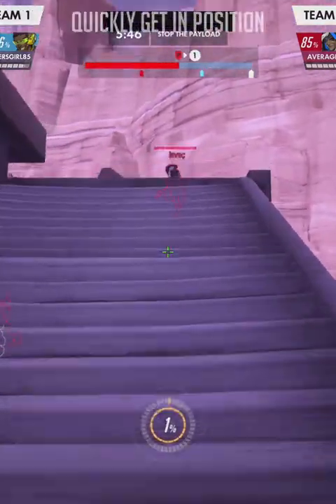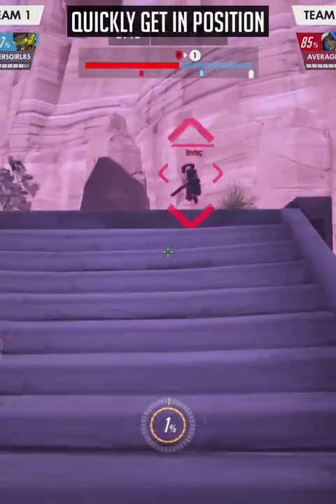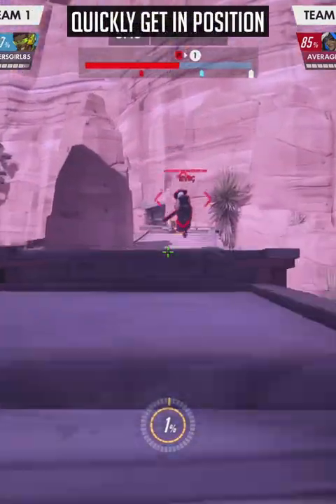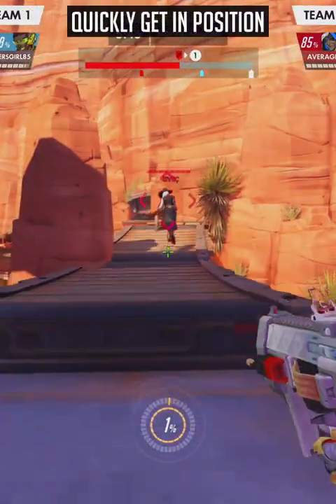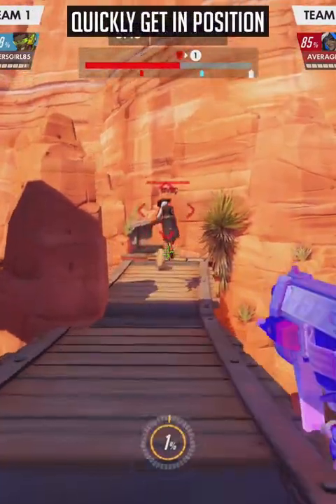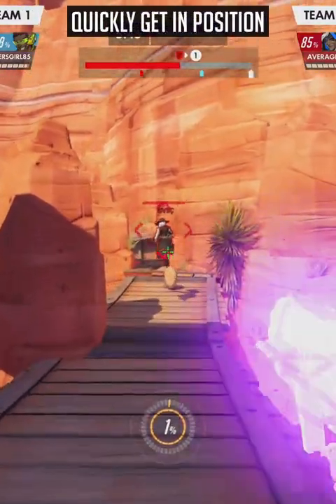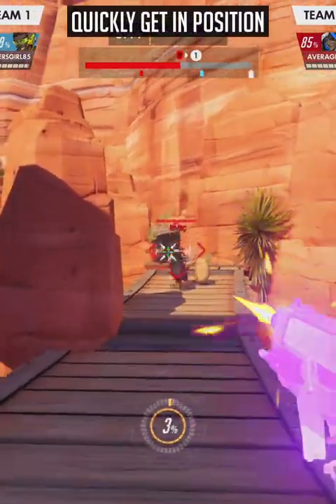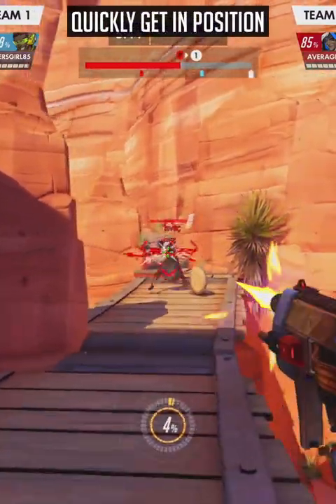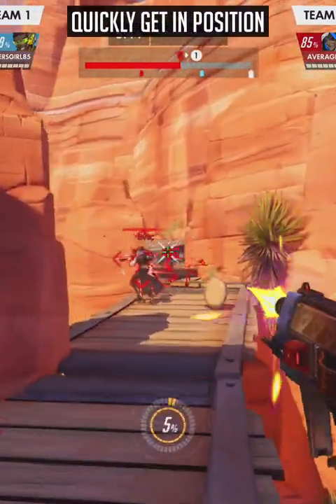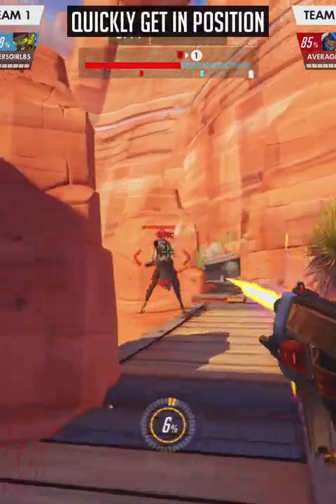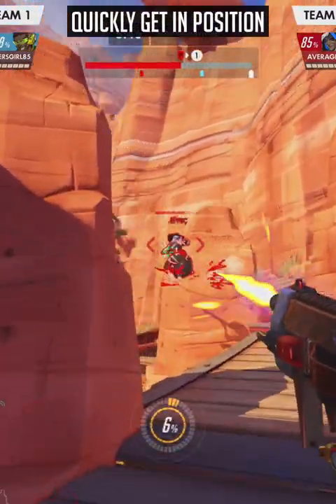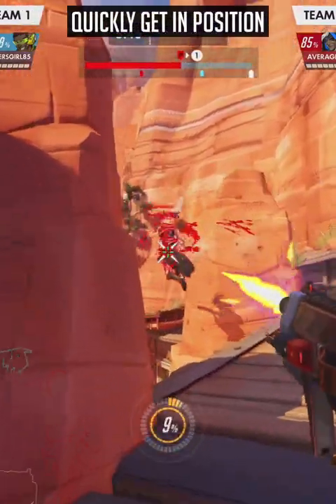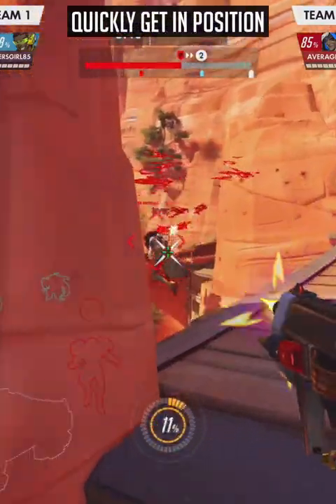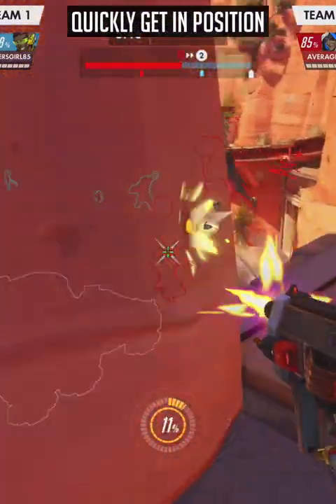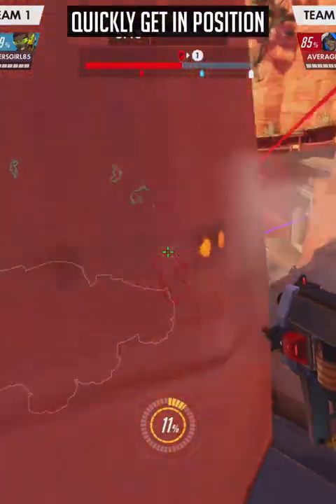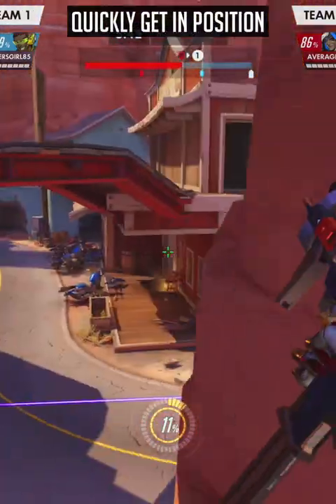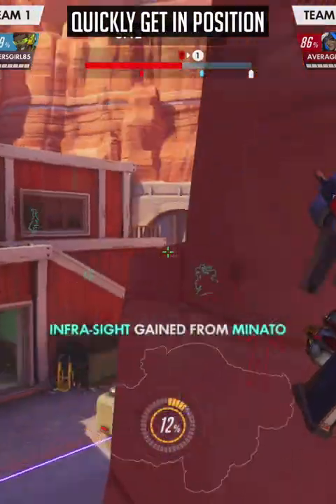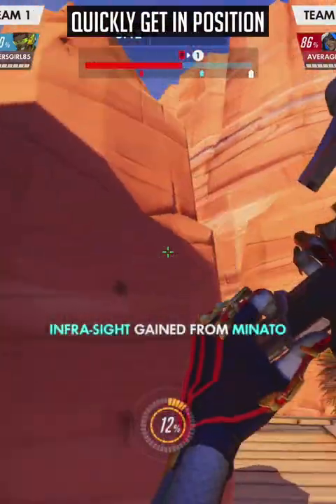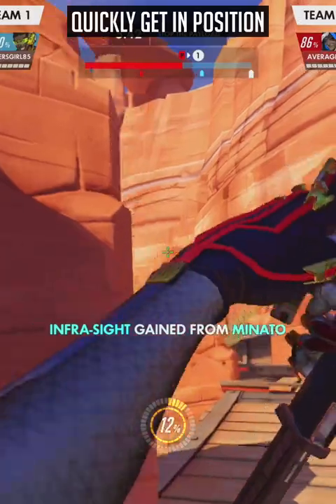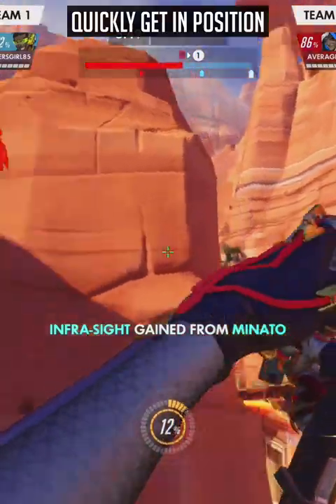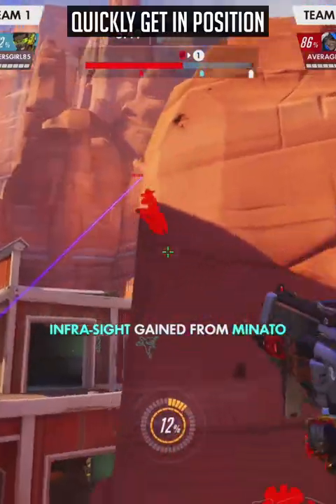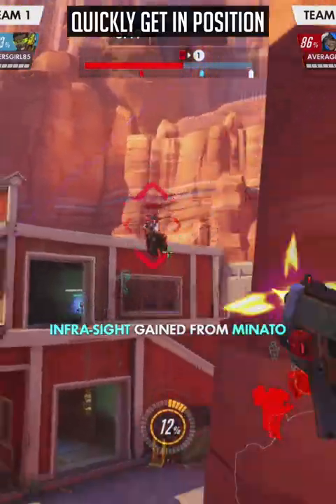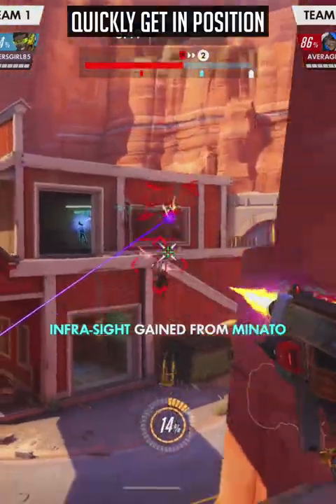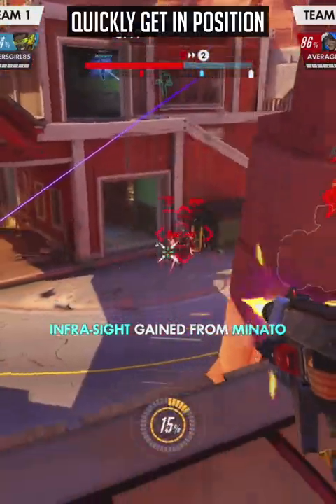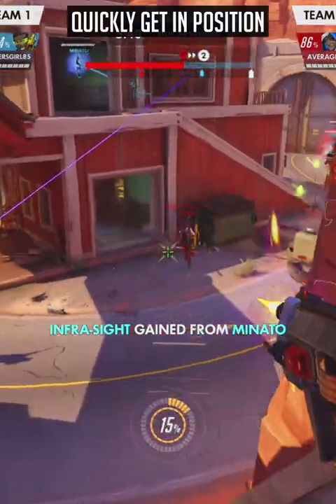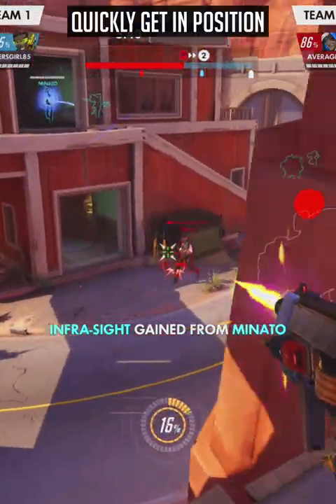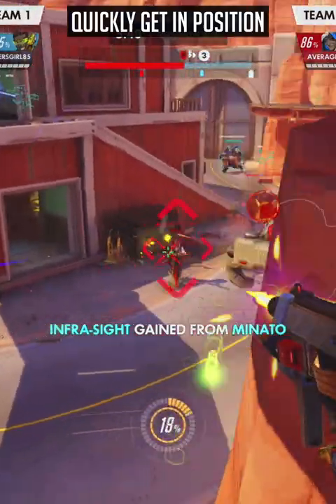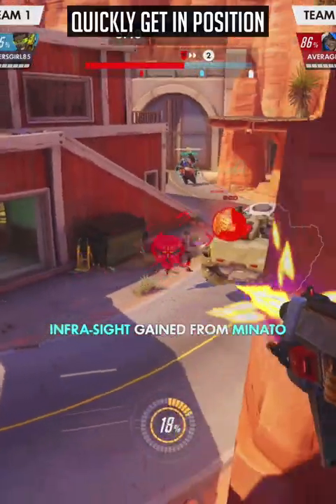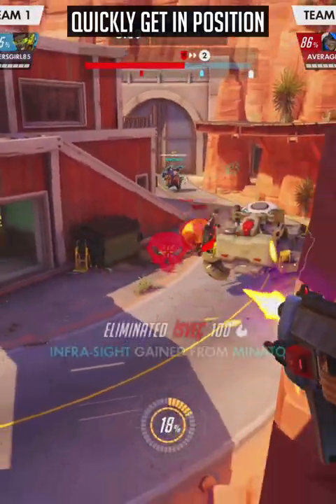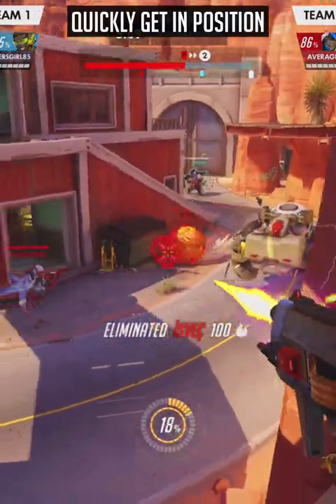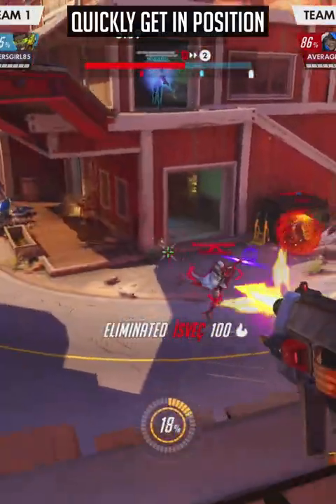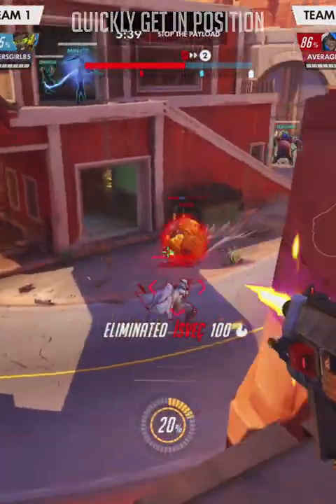With Invisibility, nothing complicated. Just use it to quickly get into position to farm from a soft off angle, or to get an angle onto the enemy backline.